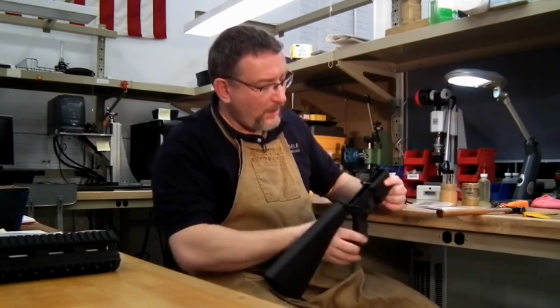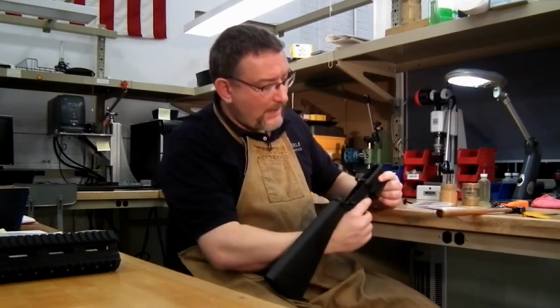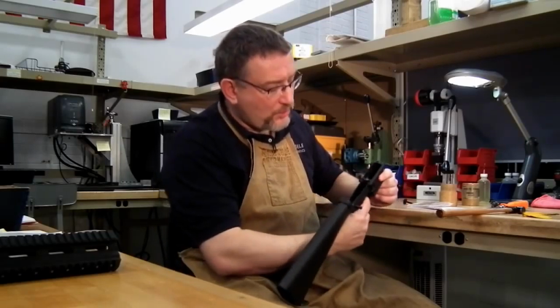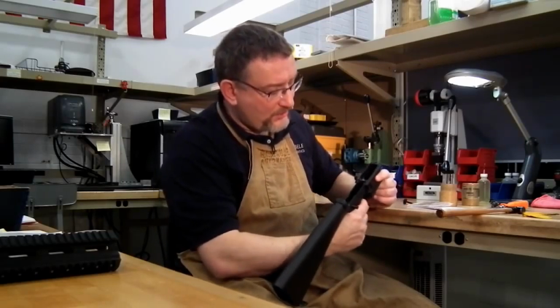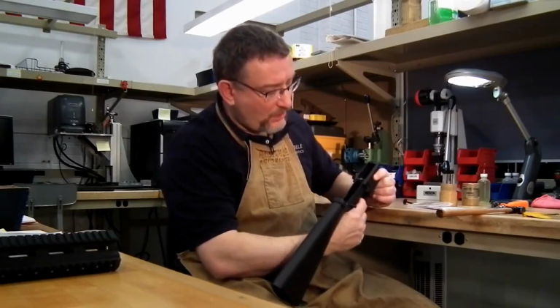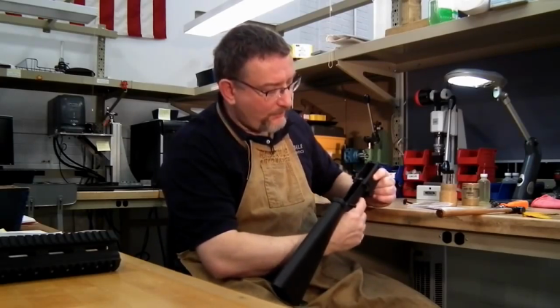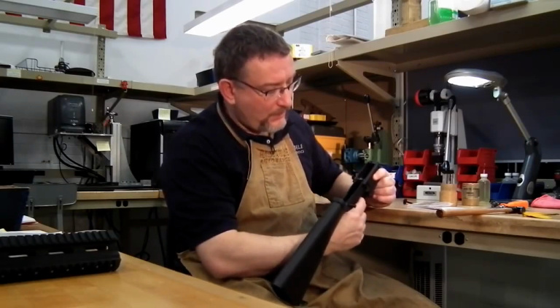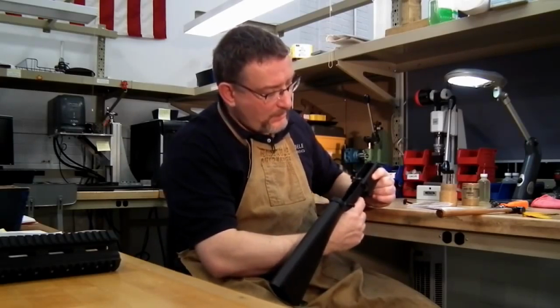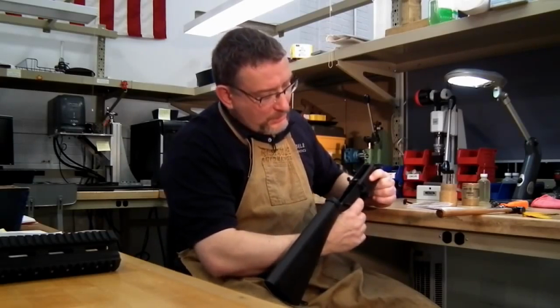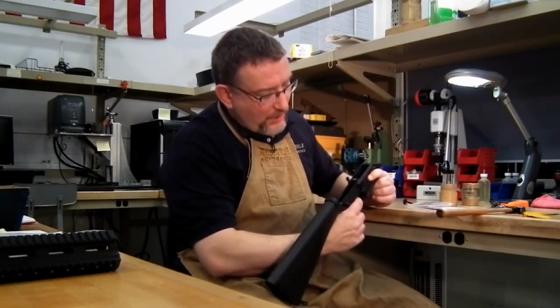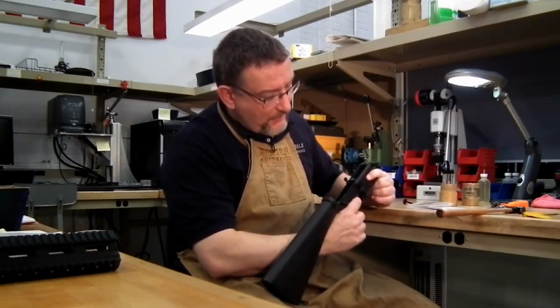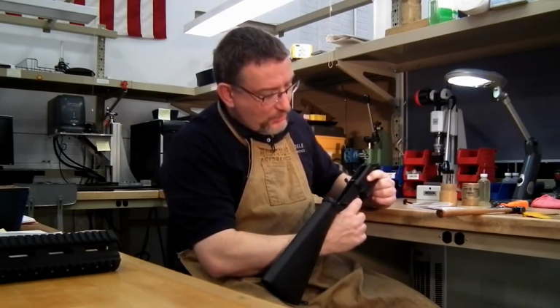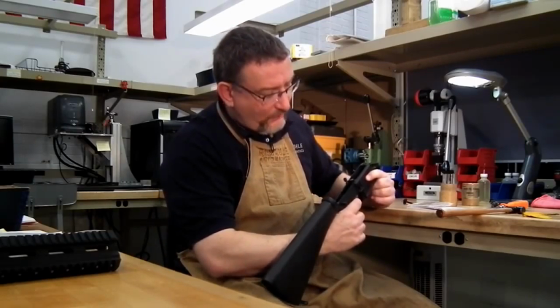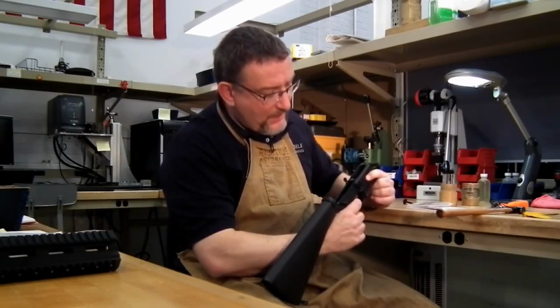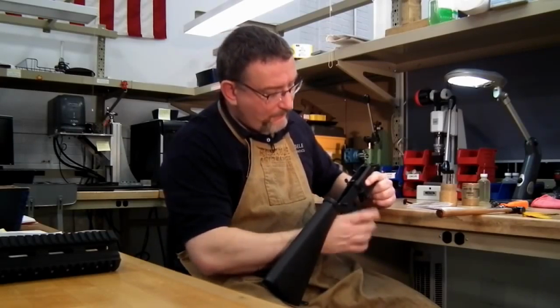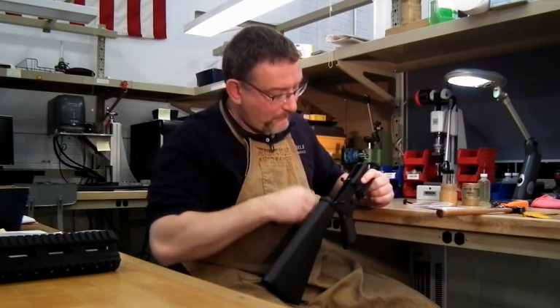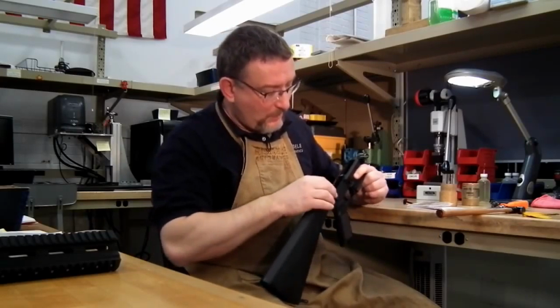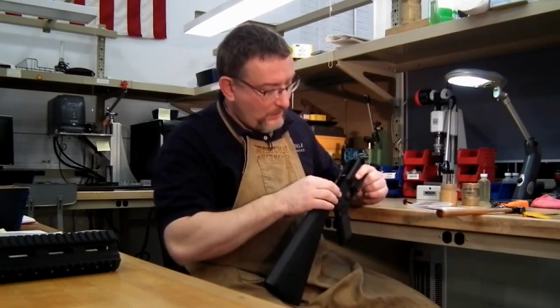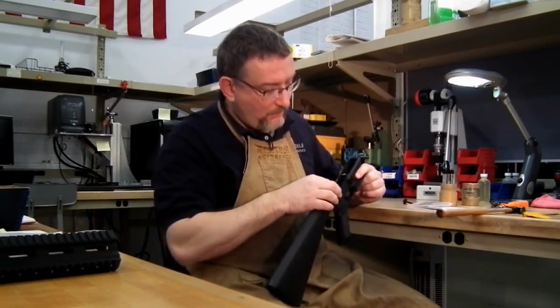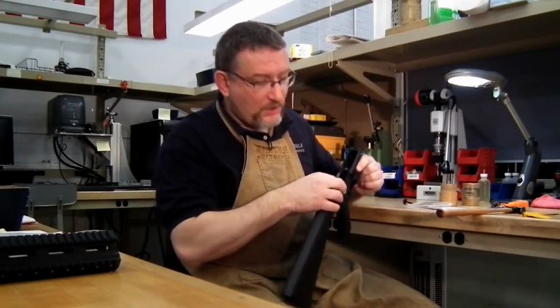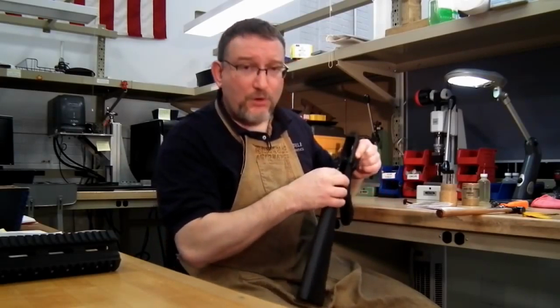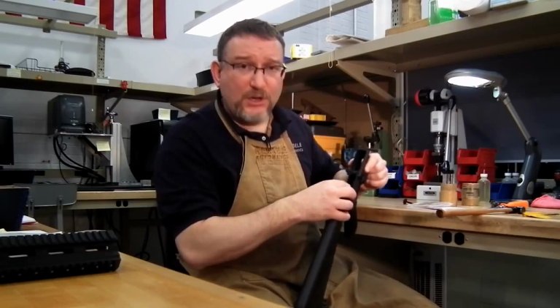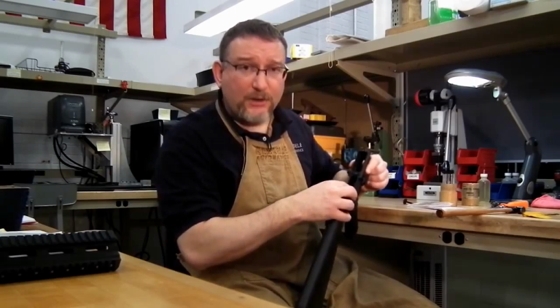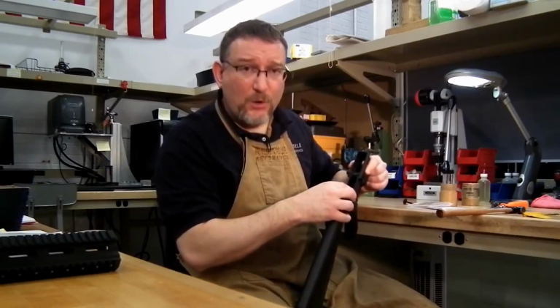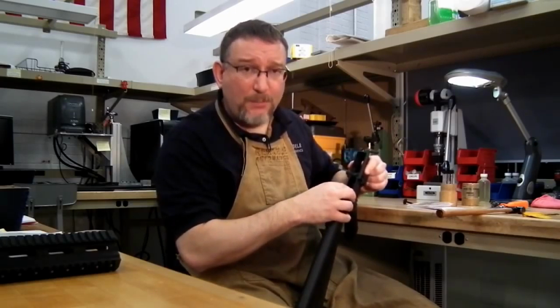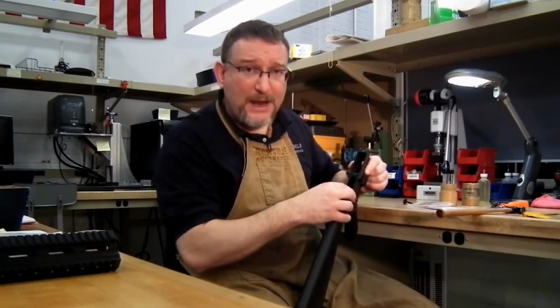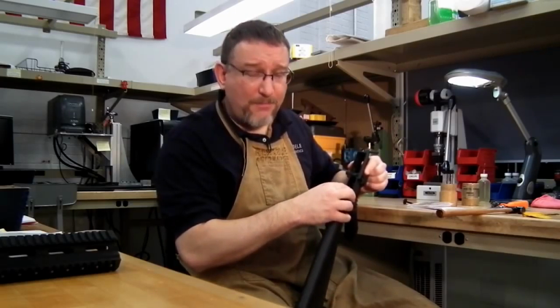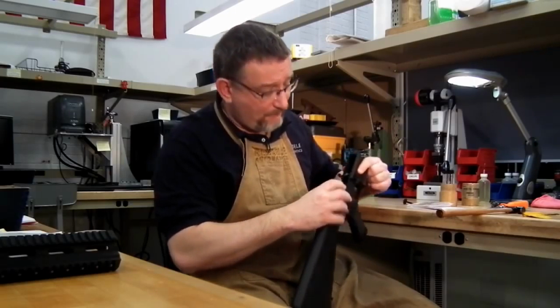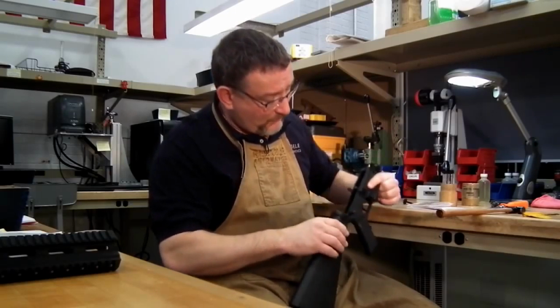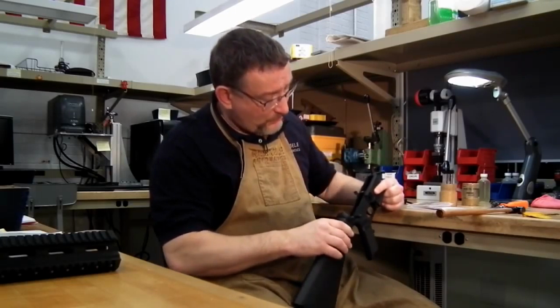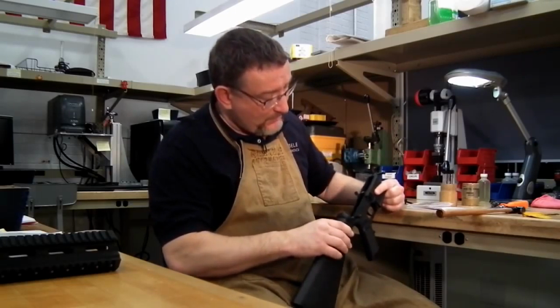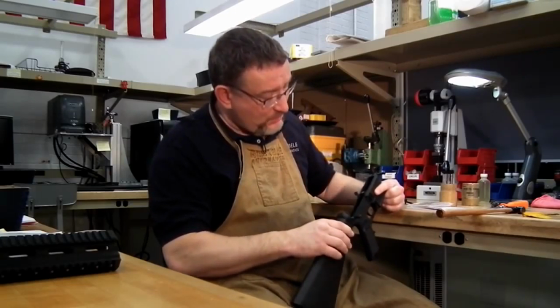Now the trigger is installed. Try it and make sure it's free. Make sure your disconnector goes up and down under spring tension.